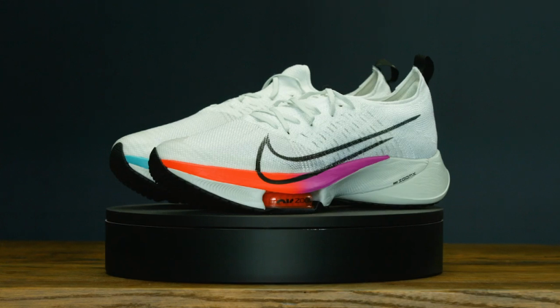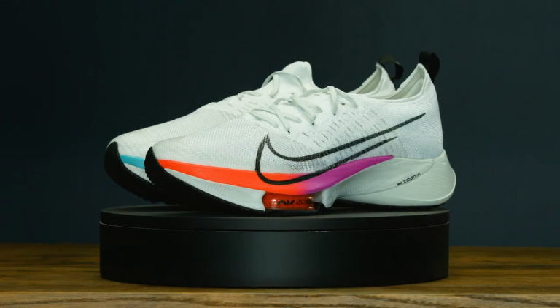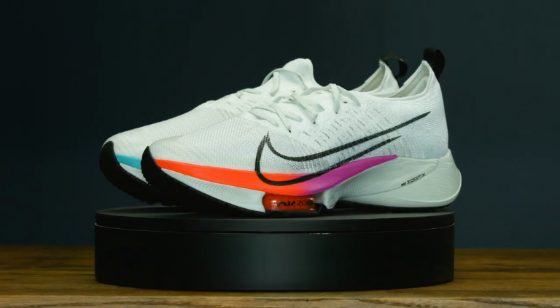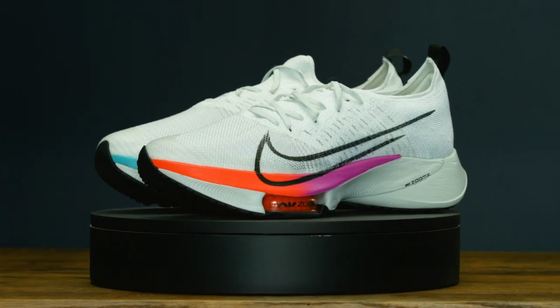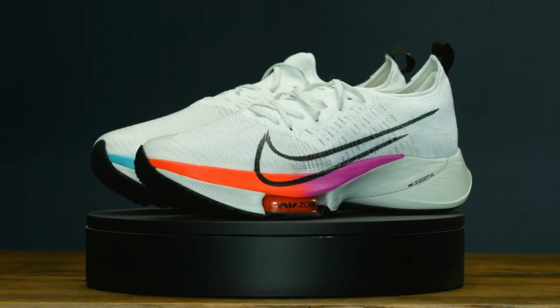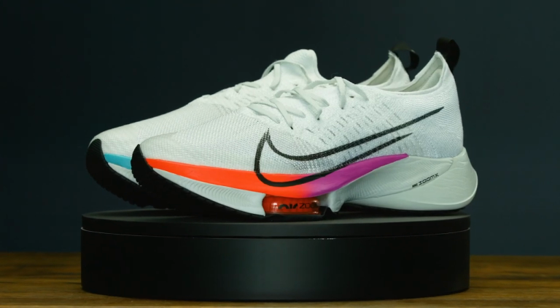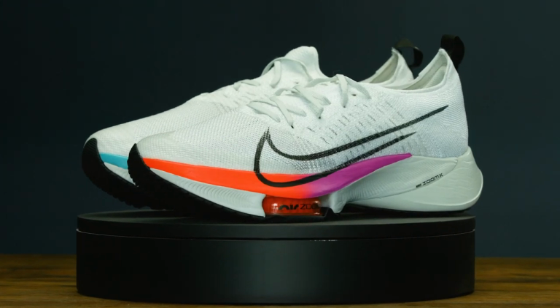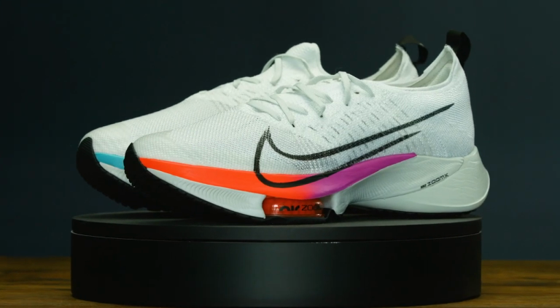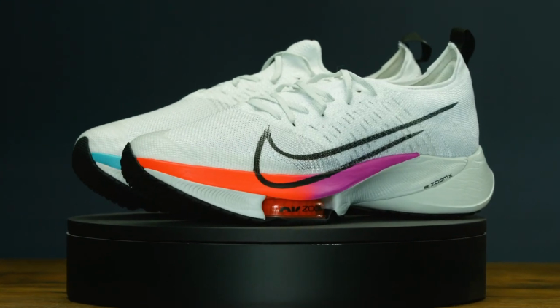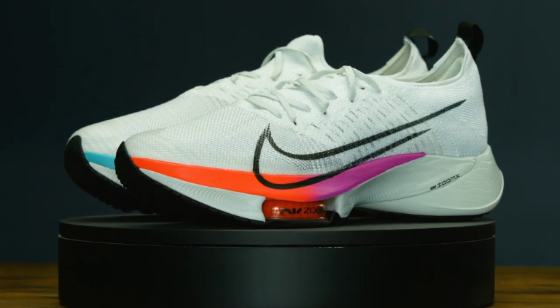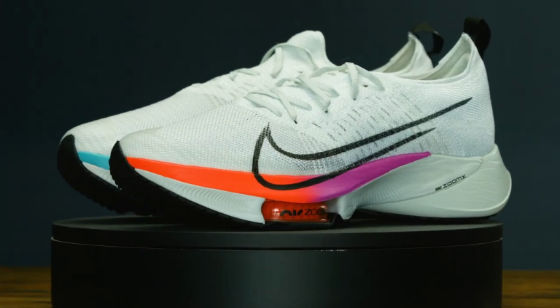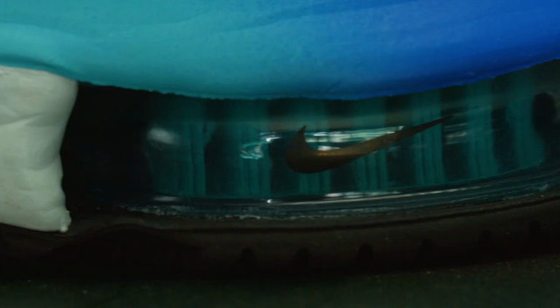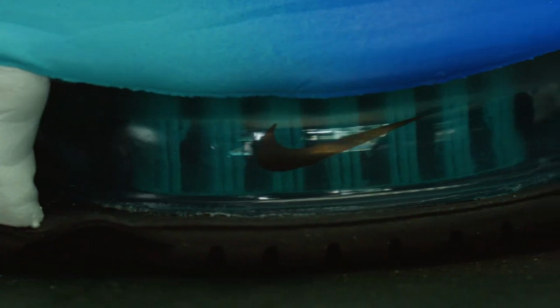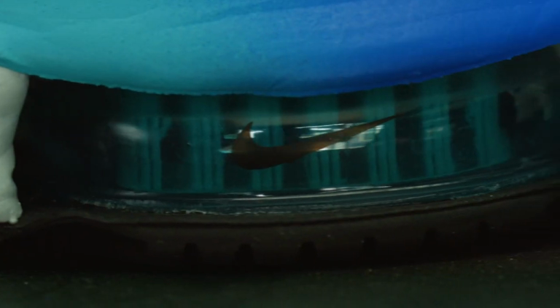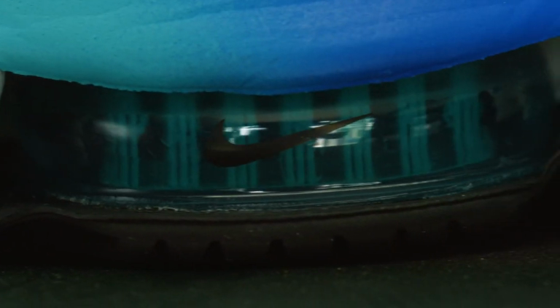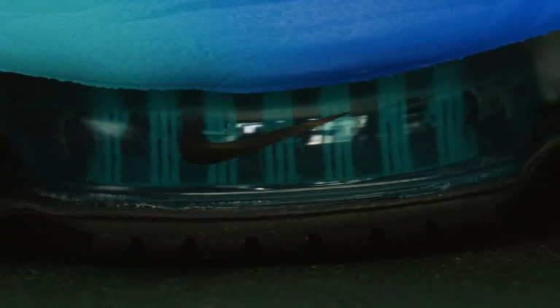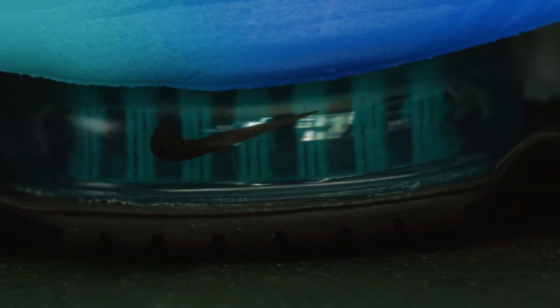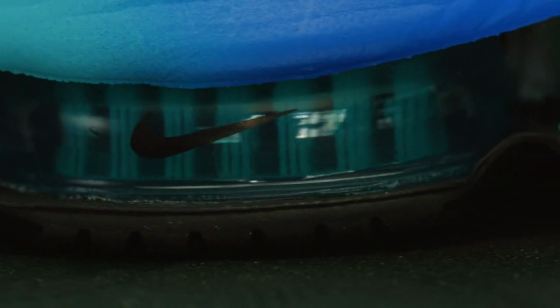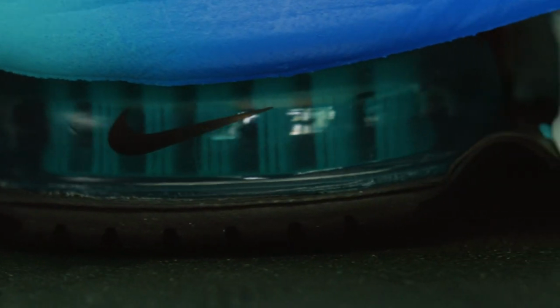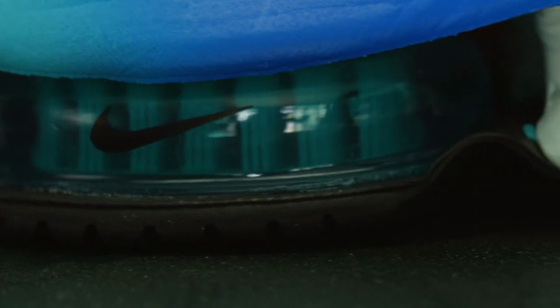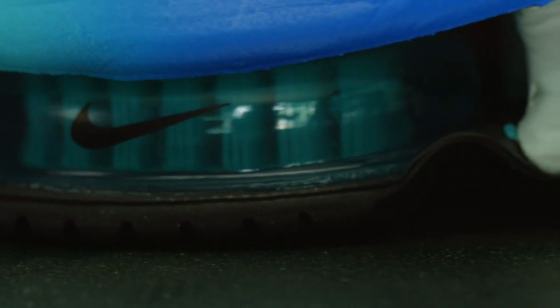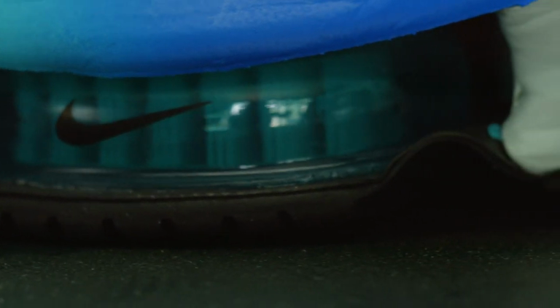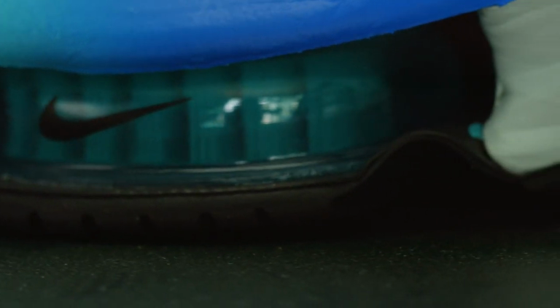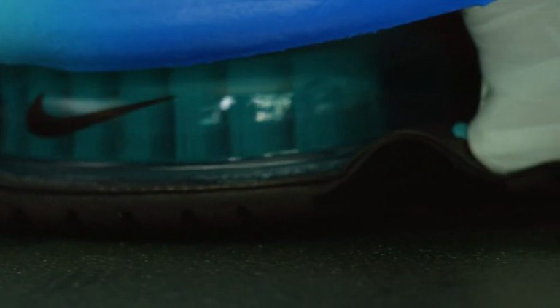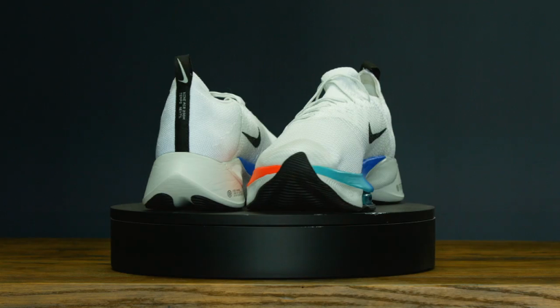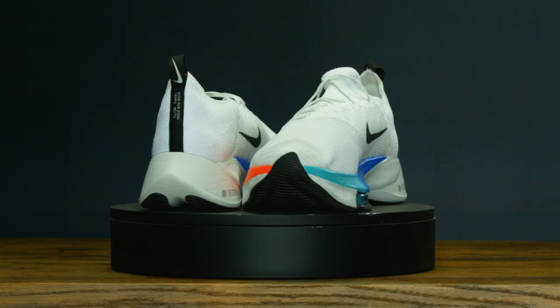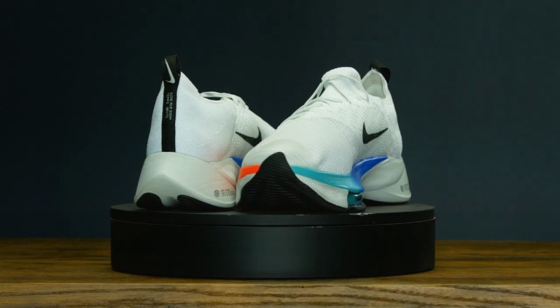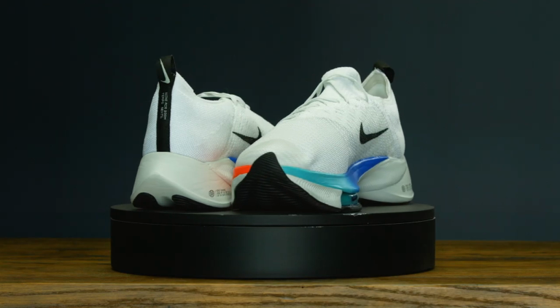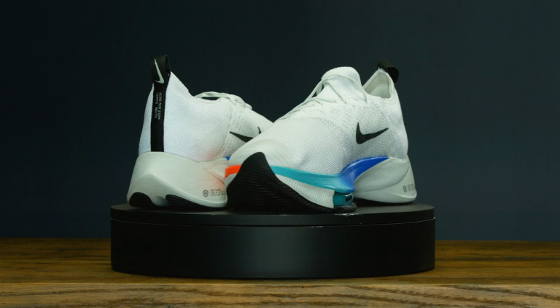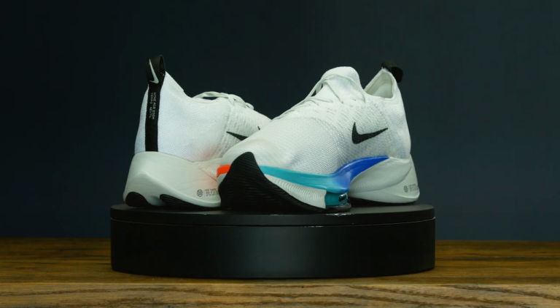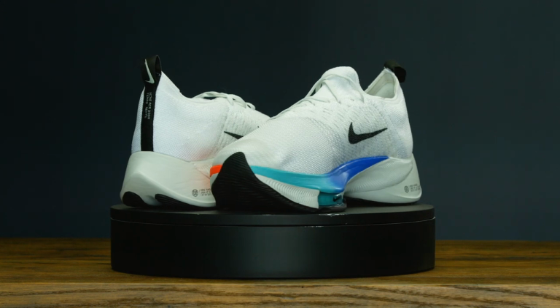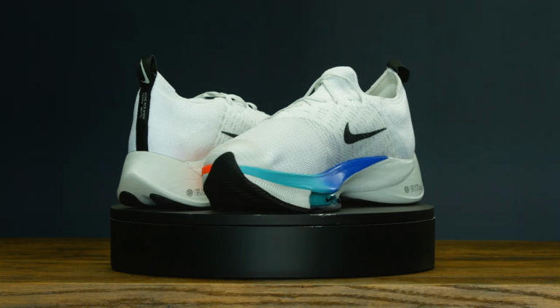In this Nike Tempo Next Percent review, we will explore whether $200 is worth it for a running shoe.